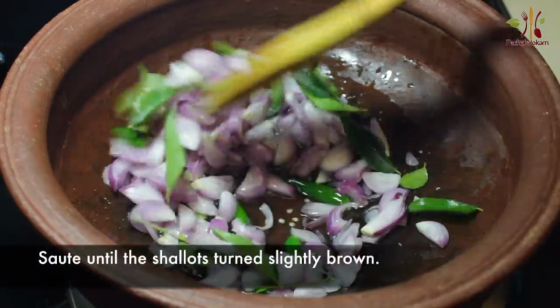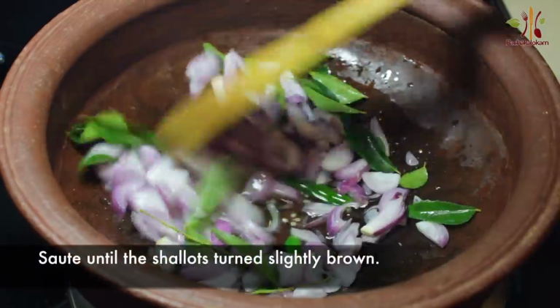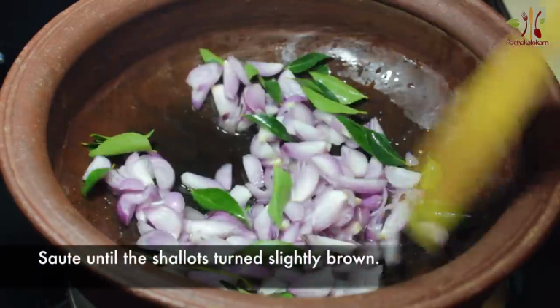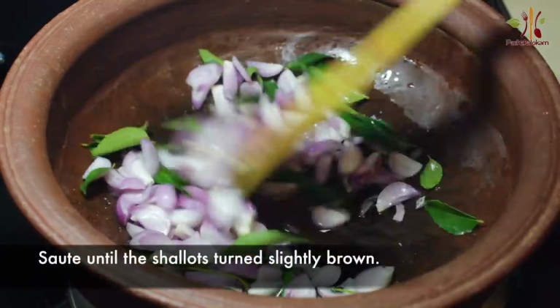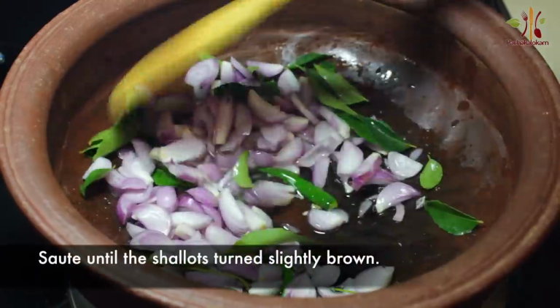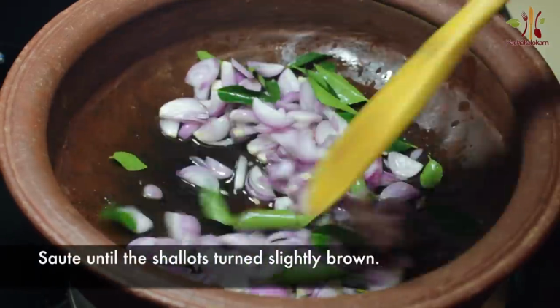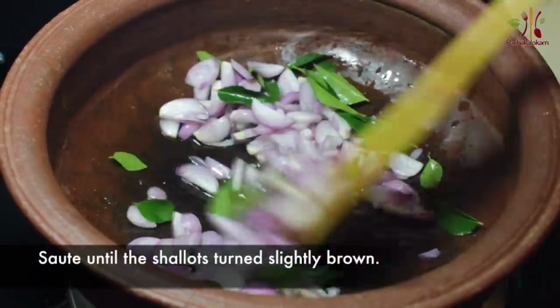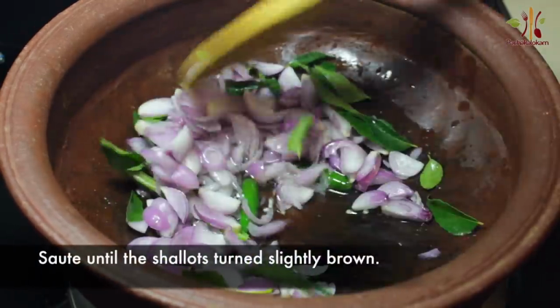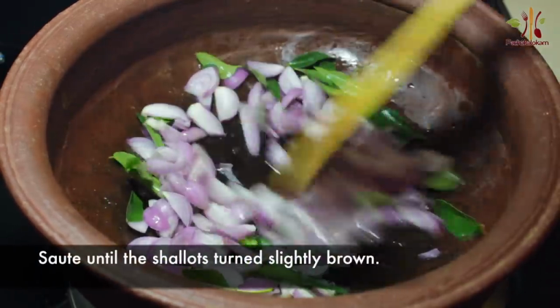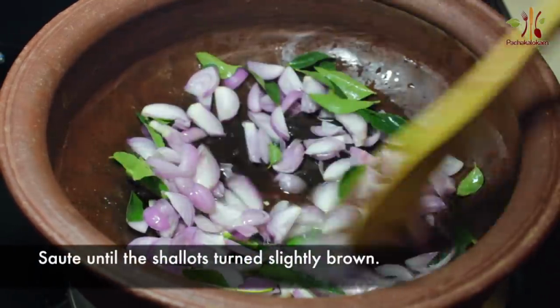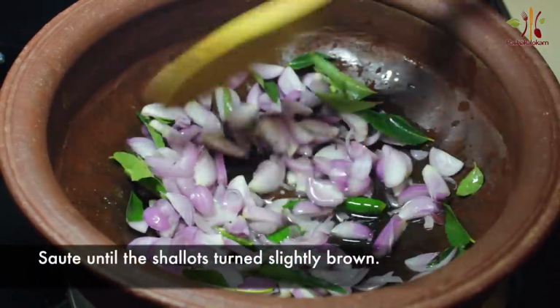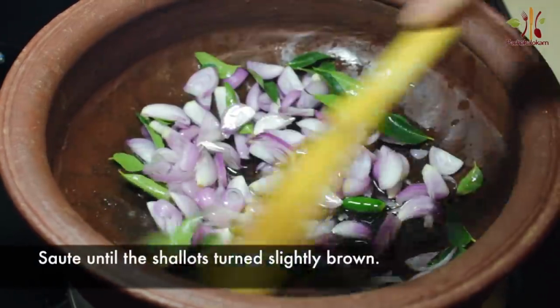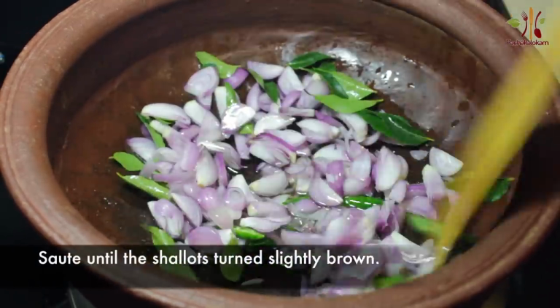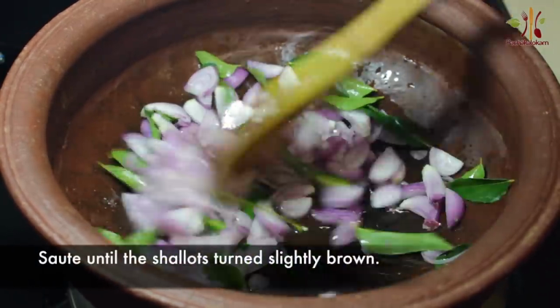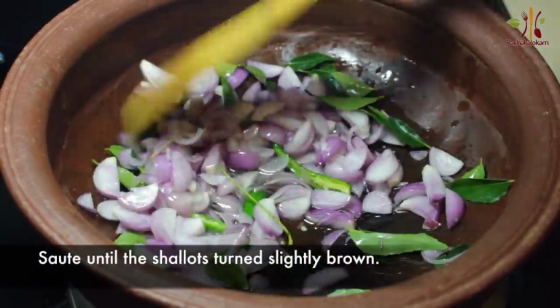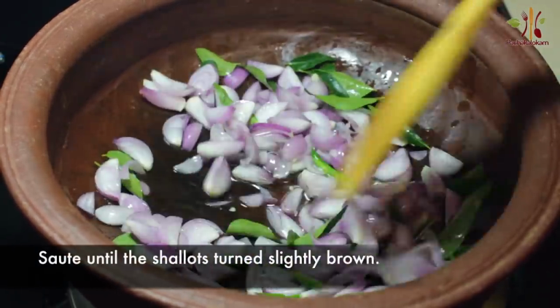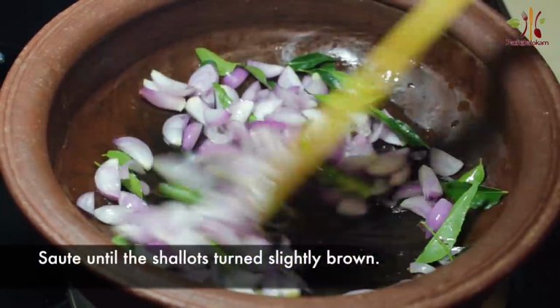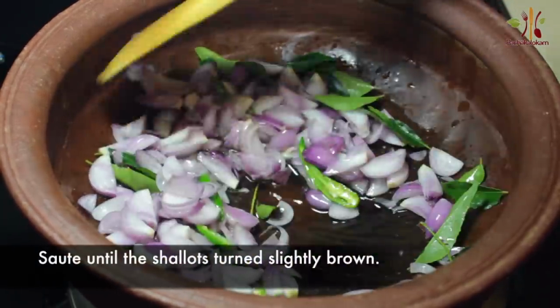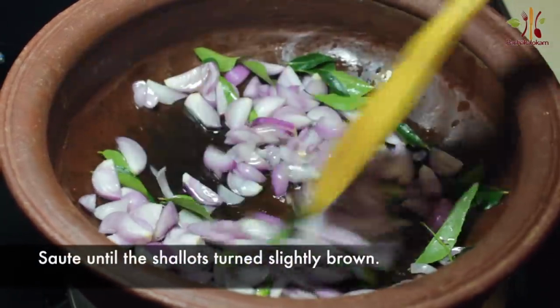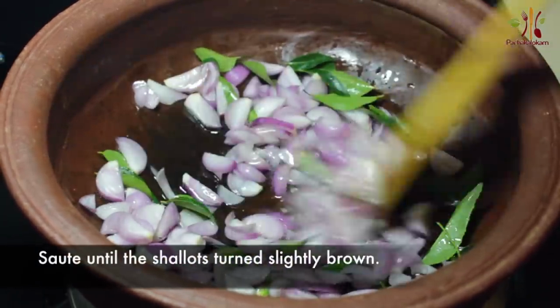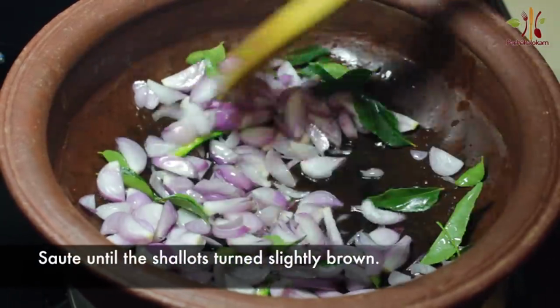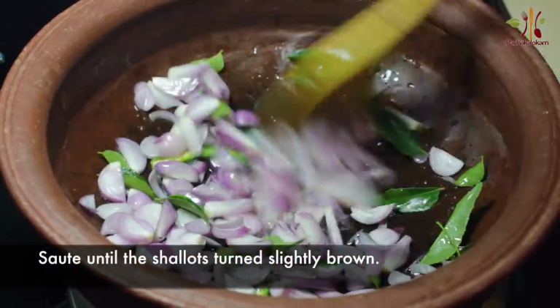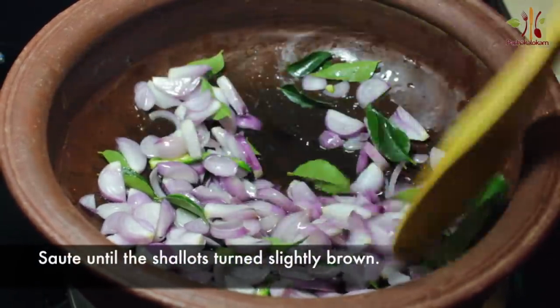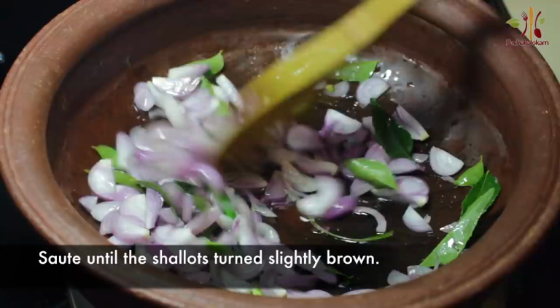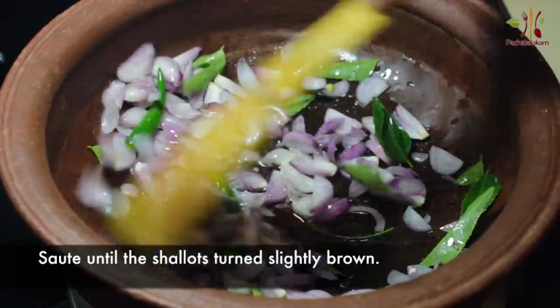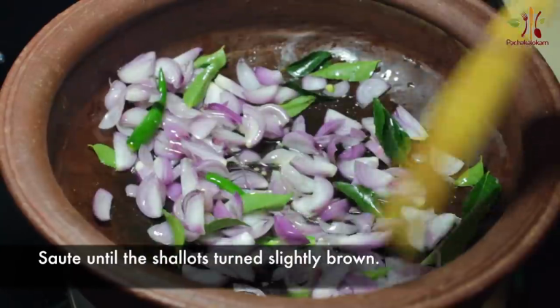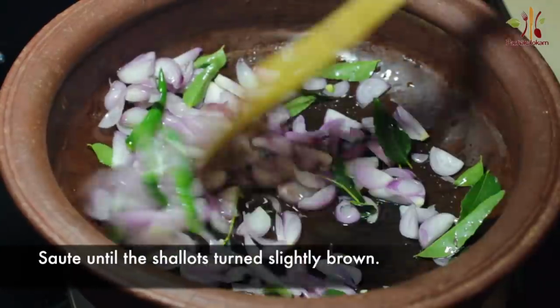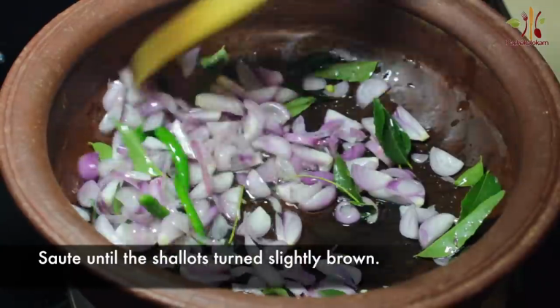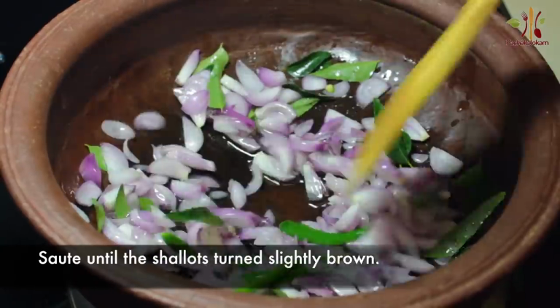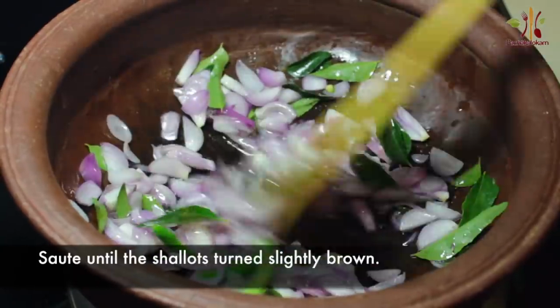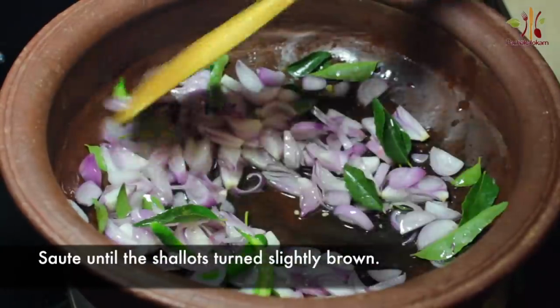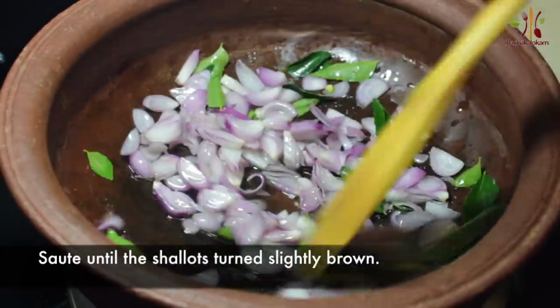Now I'll add a little brown to the dish. I'm ready to add some brown.